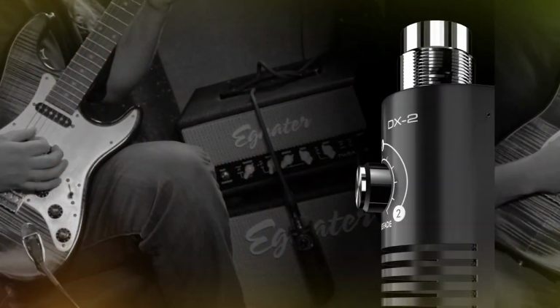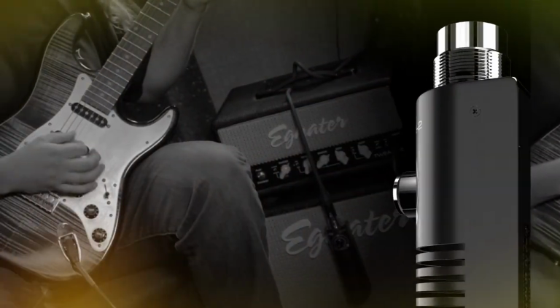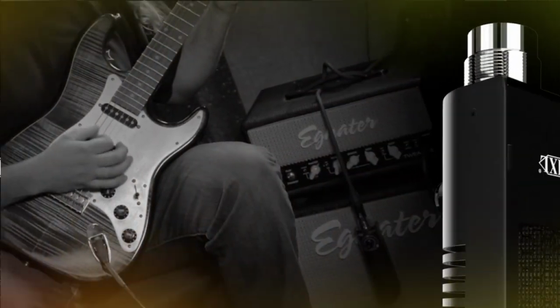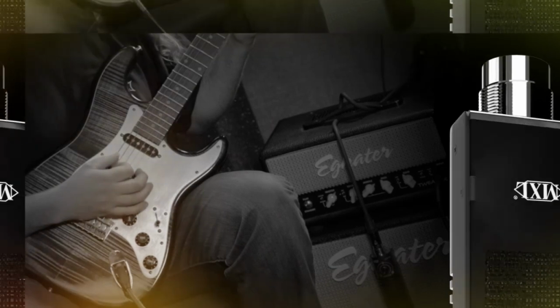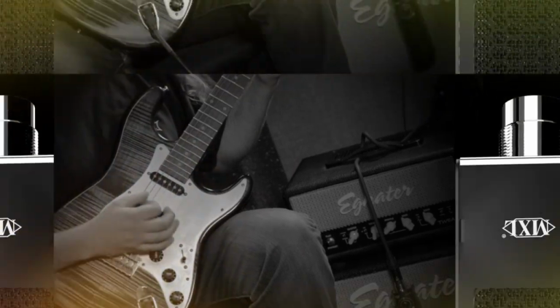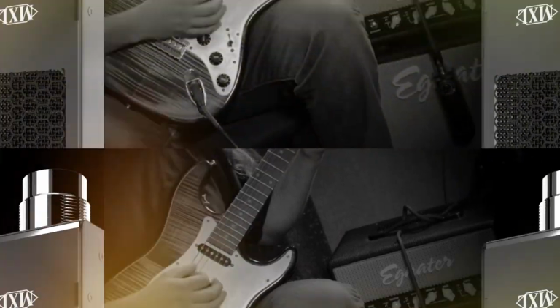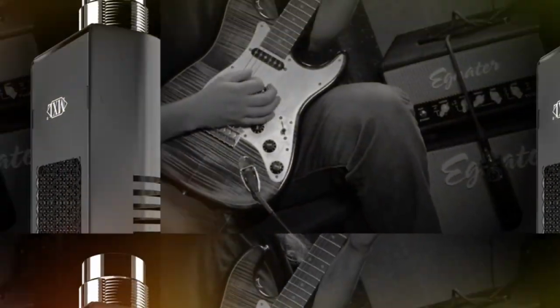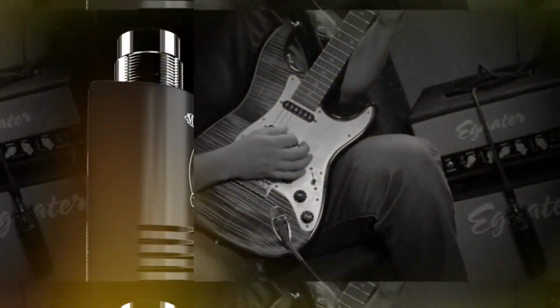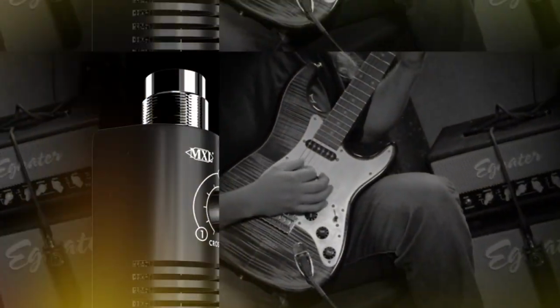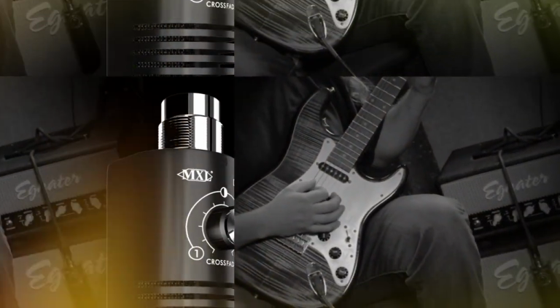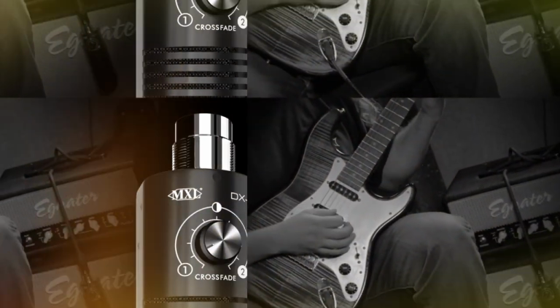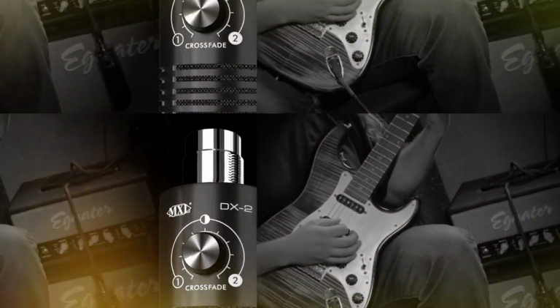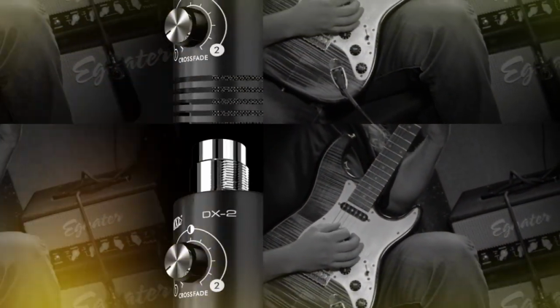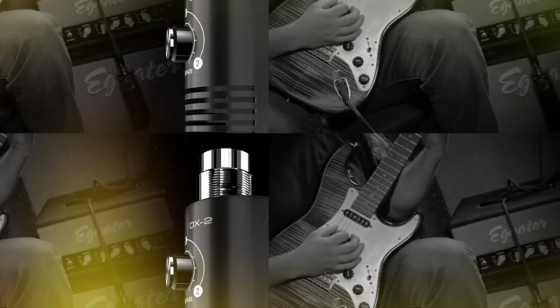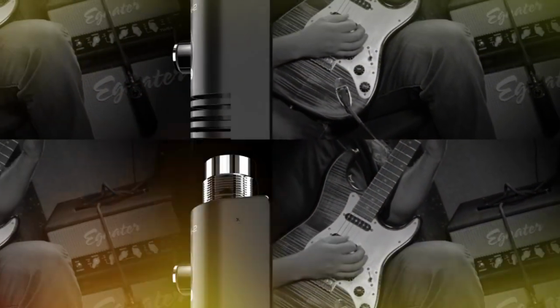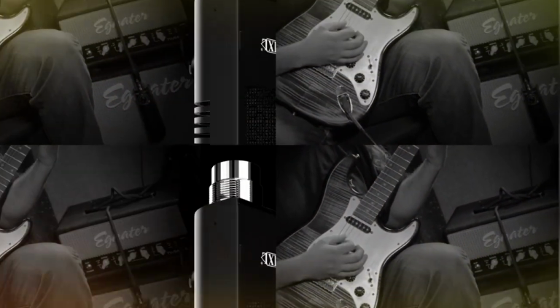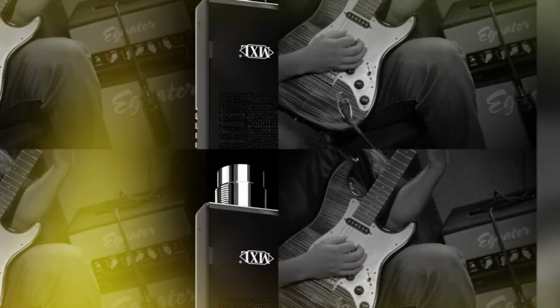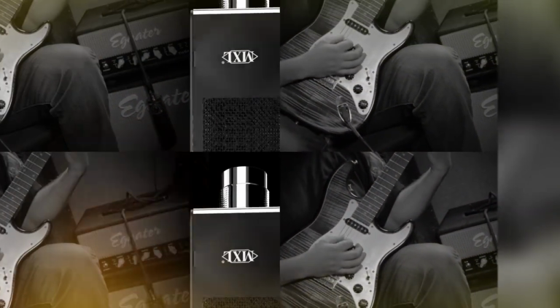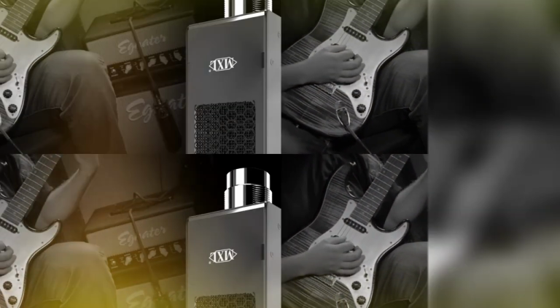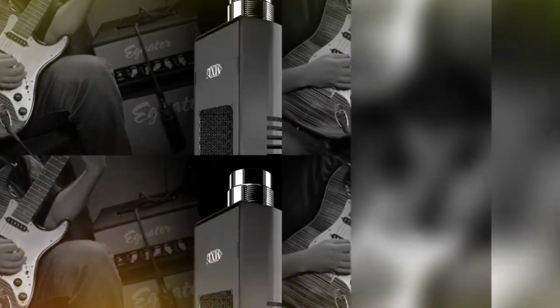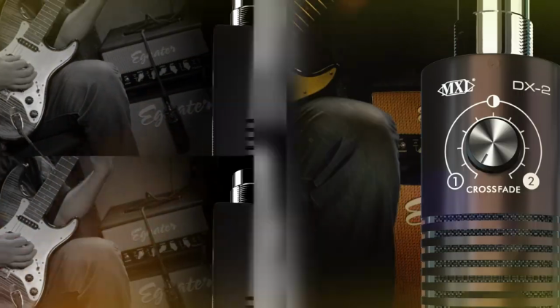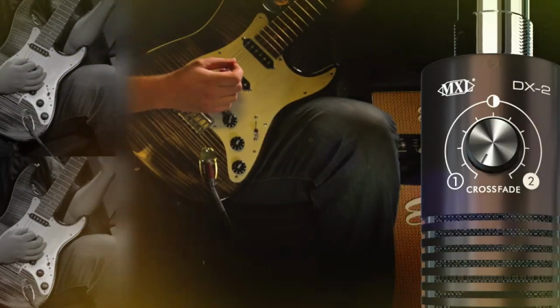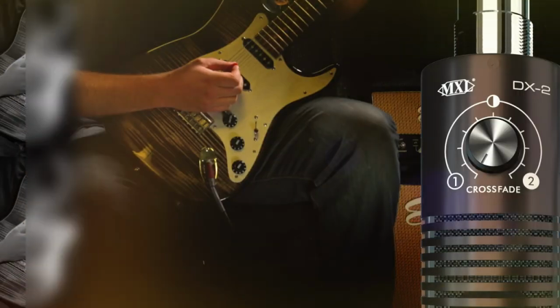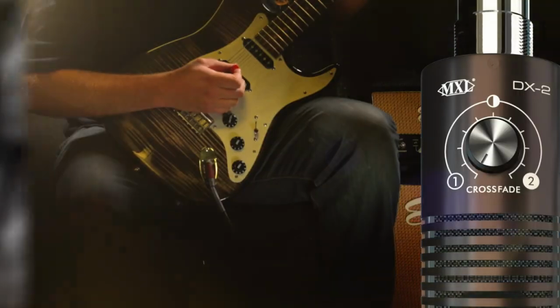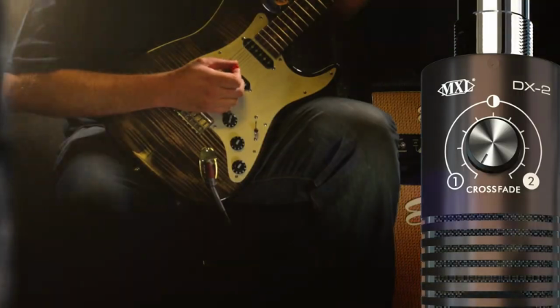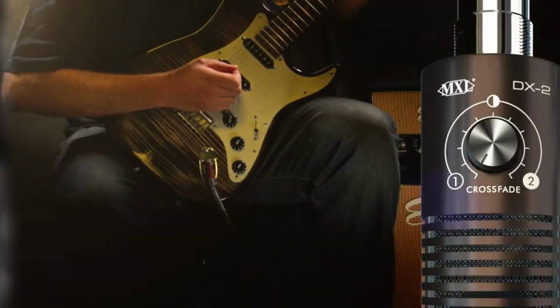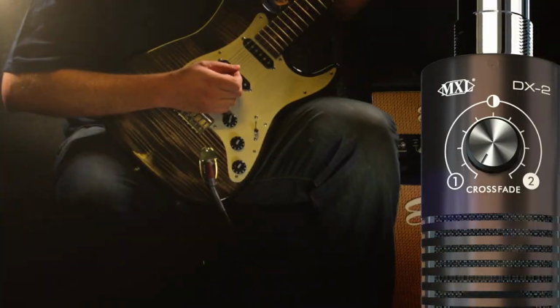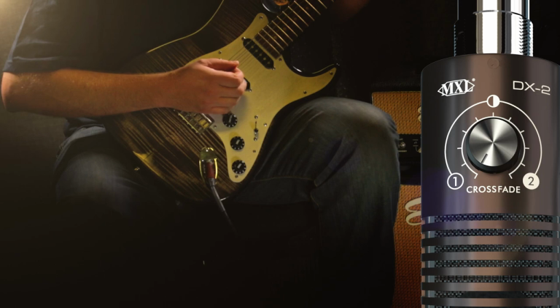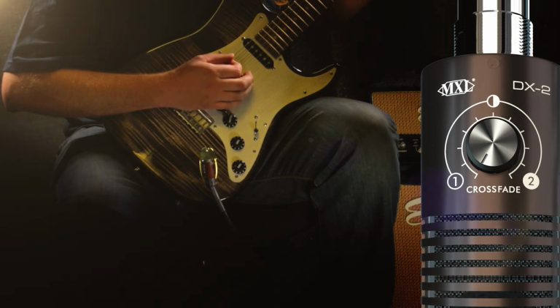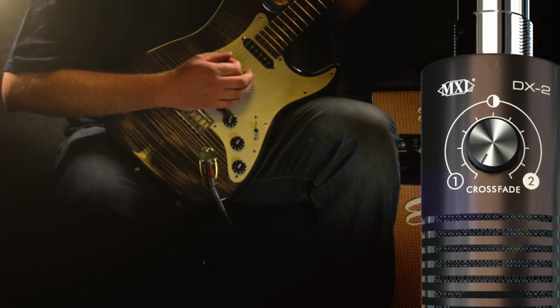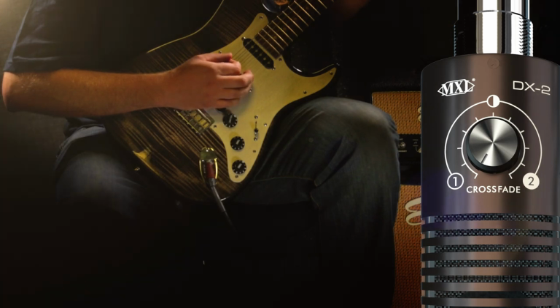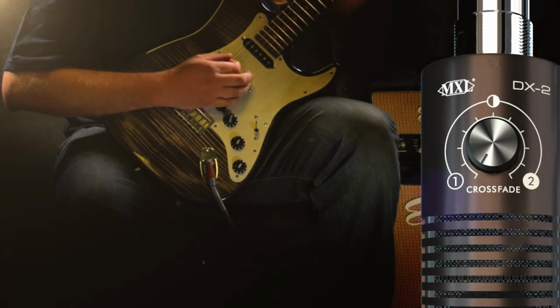Notice how the clean guitar tone changes and the mid-range shifts as we turn the crossfade control from one capsule to the other and back.